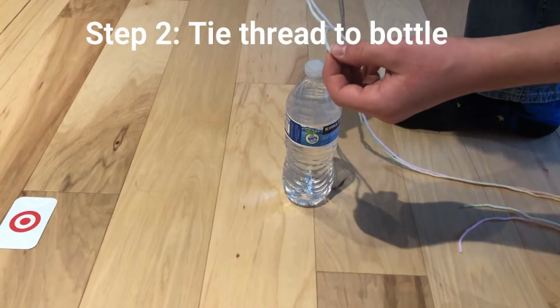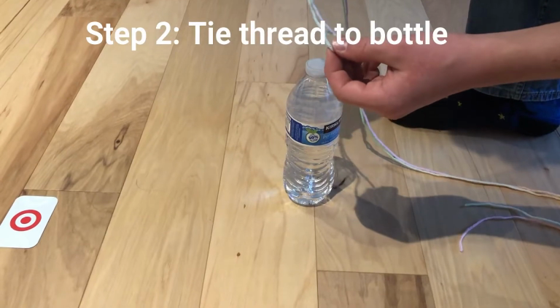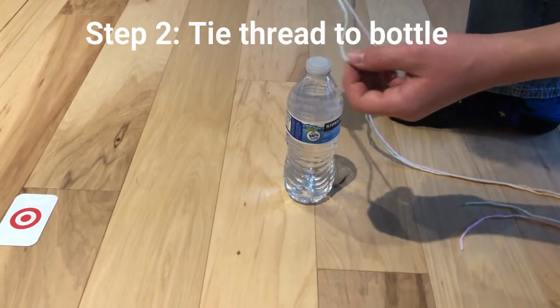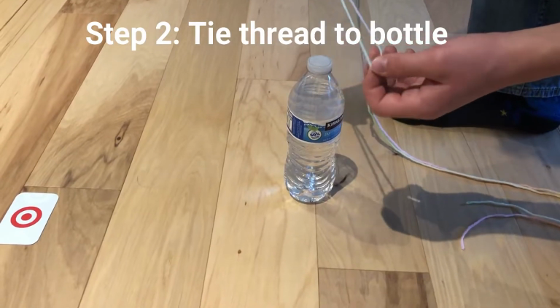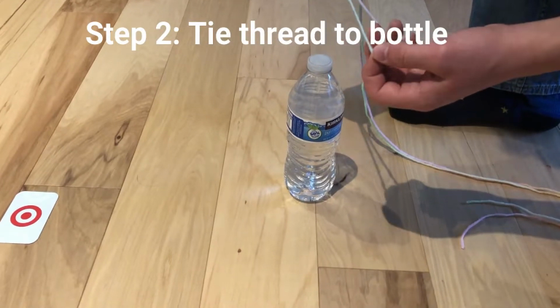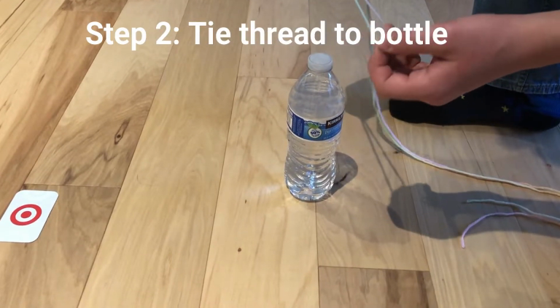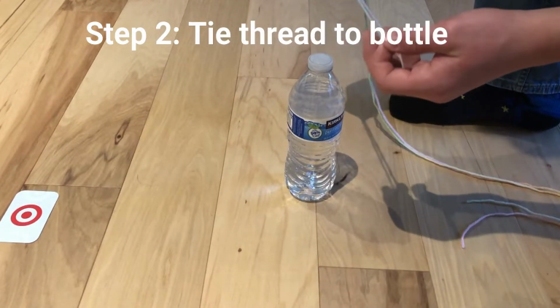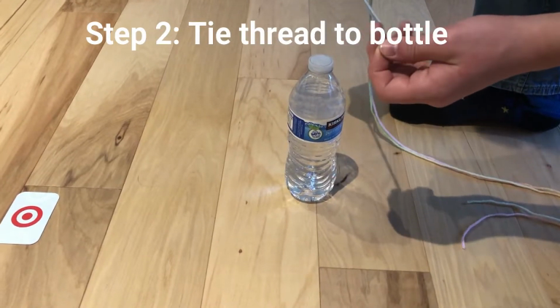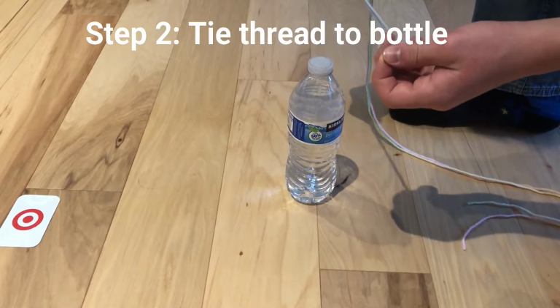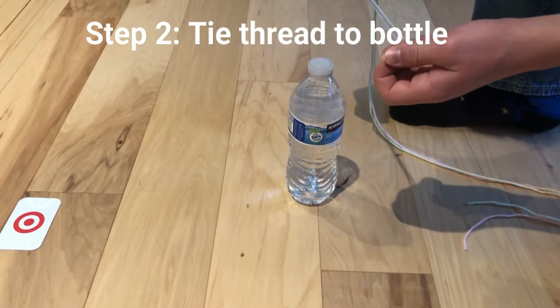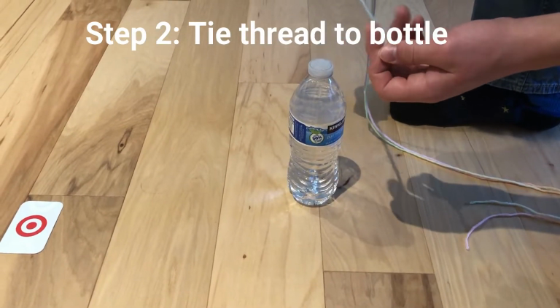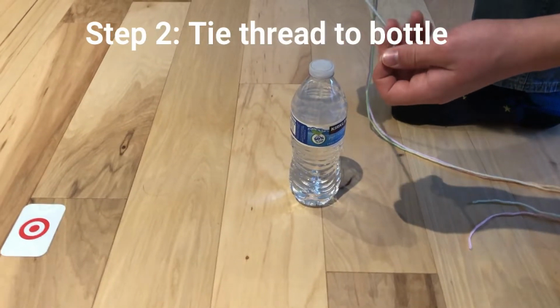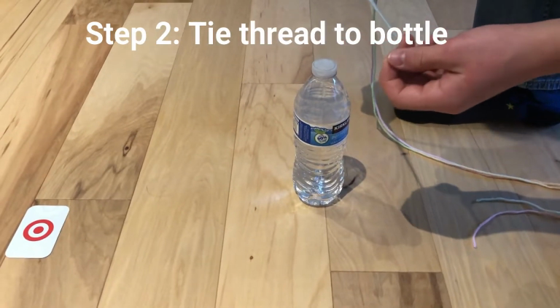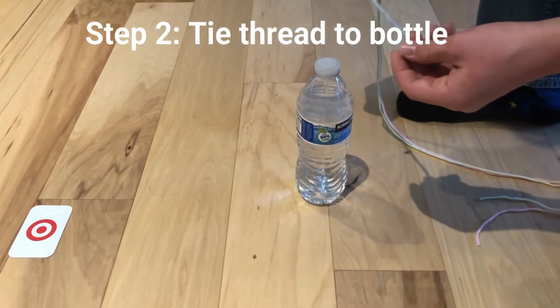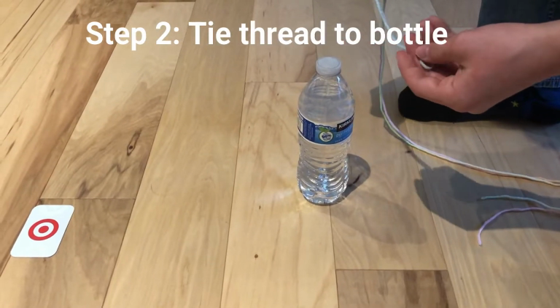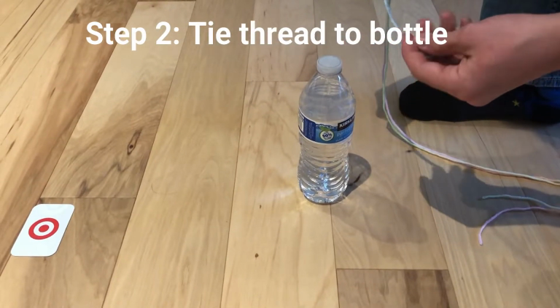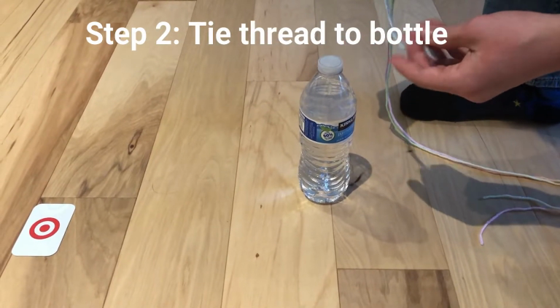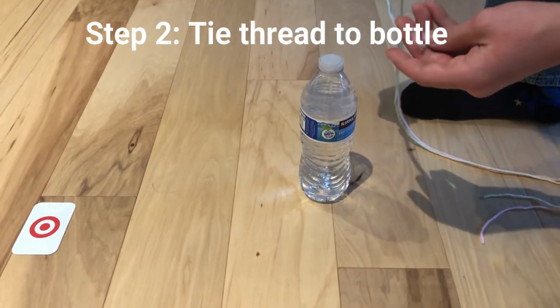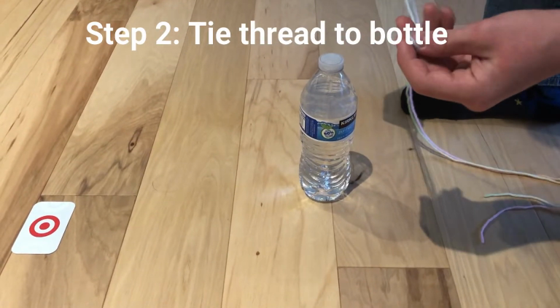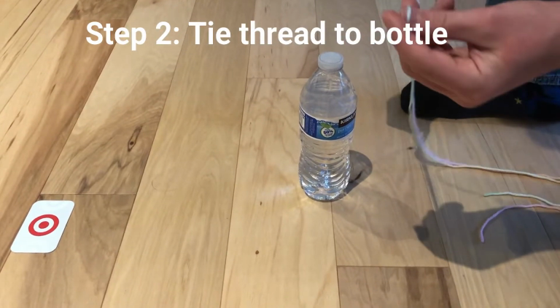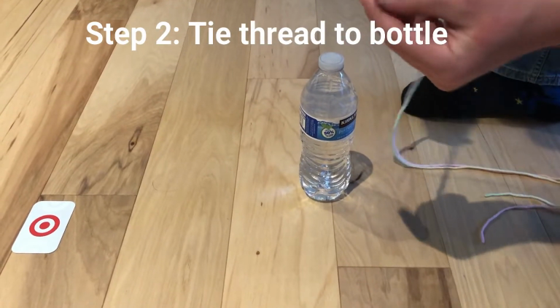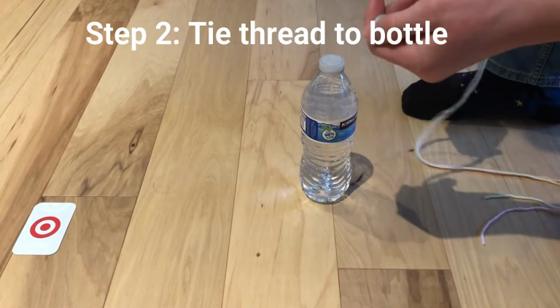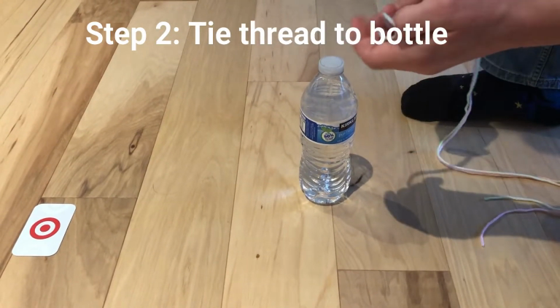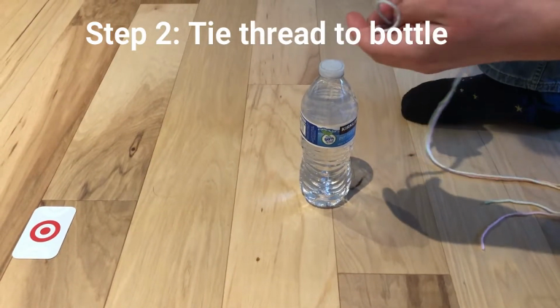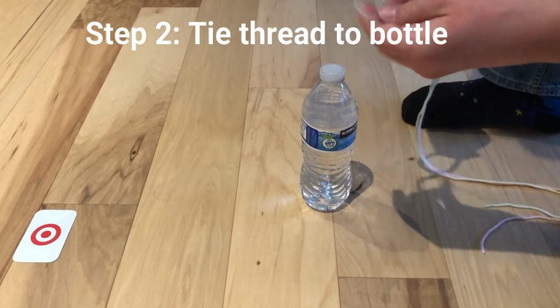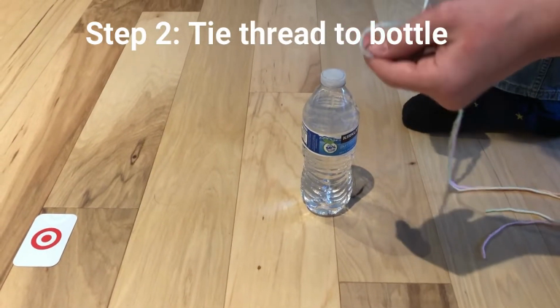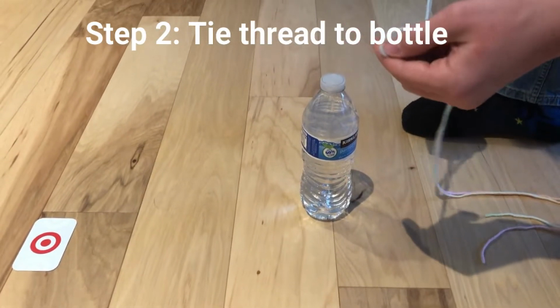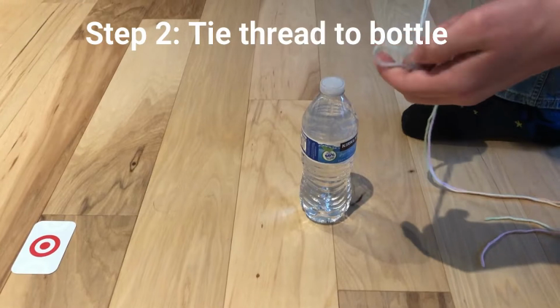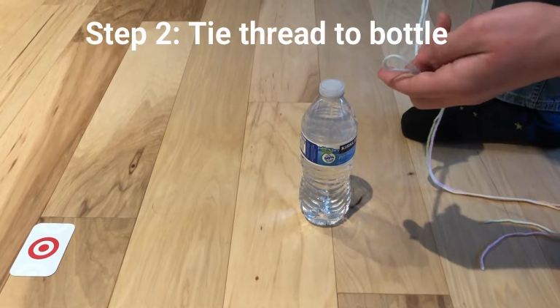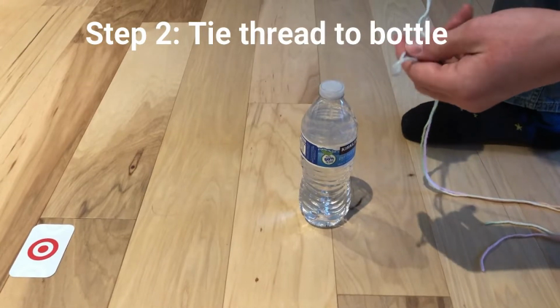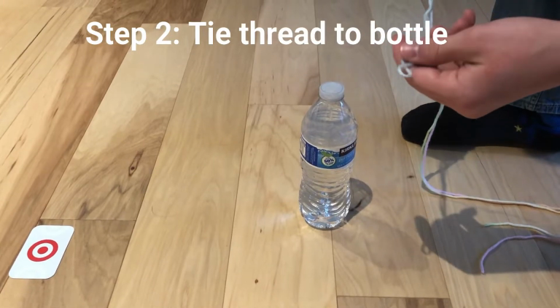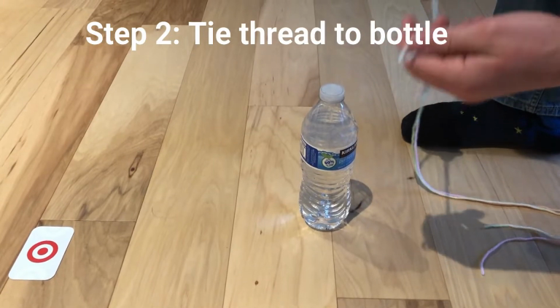Step two: tie a knot around the water bottle at around the half point of the thread.